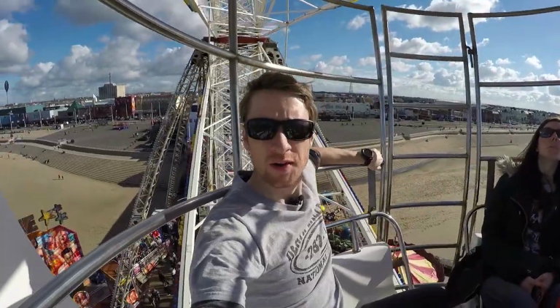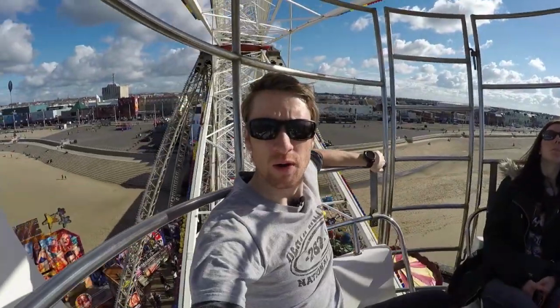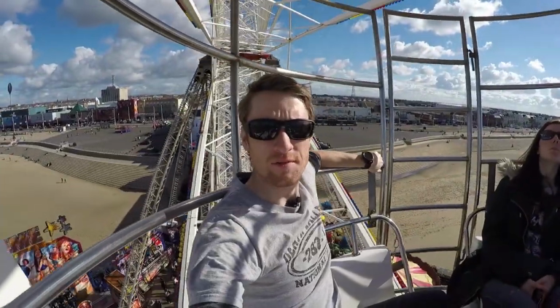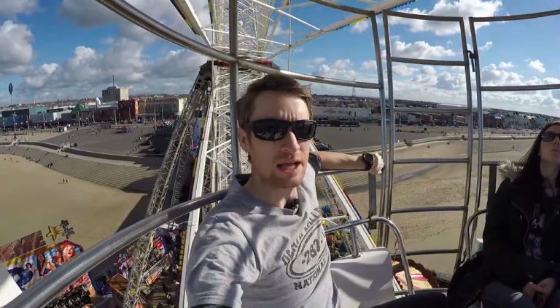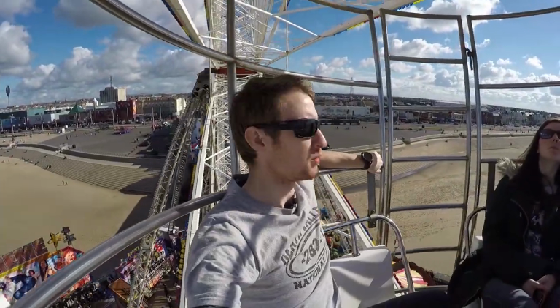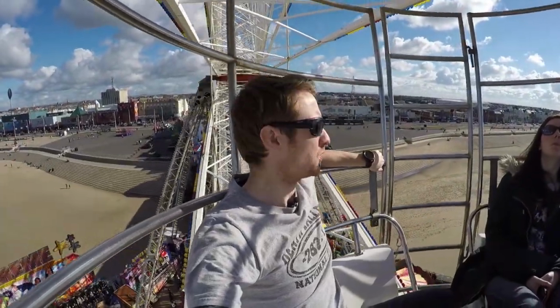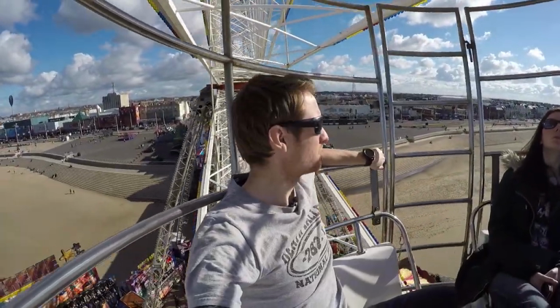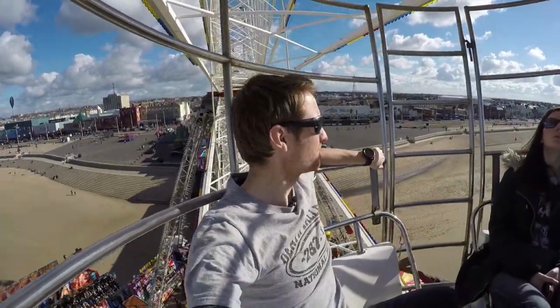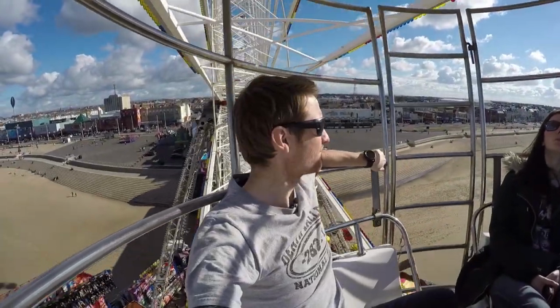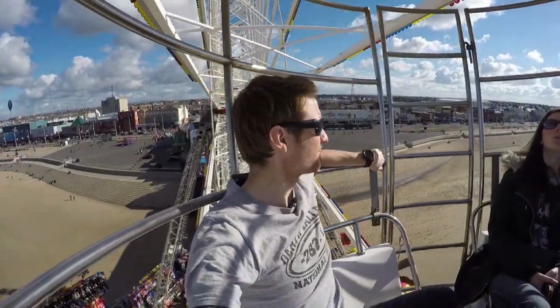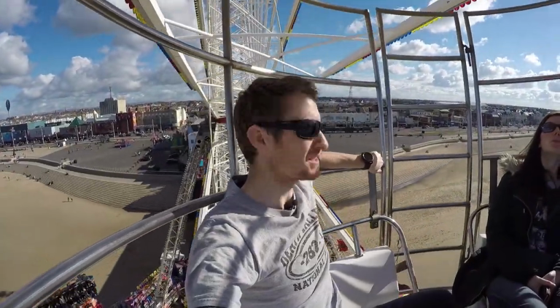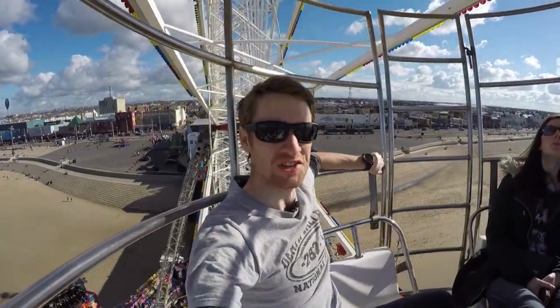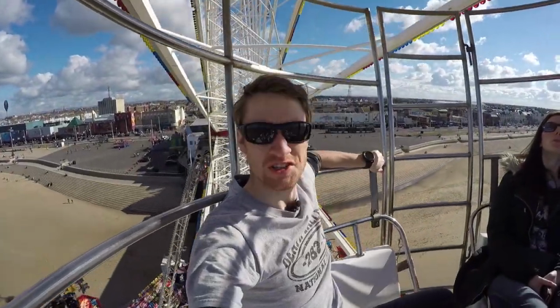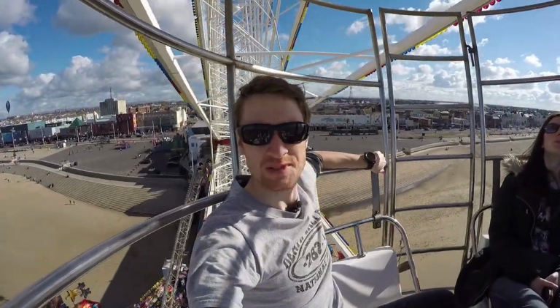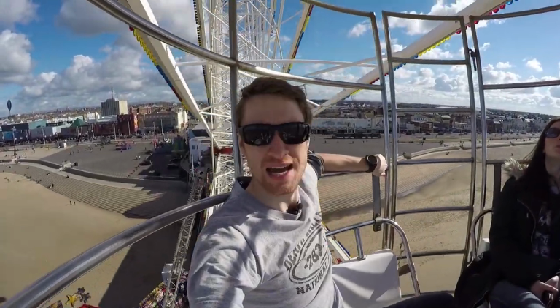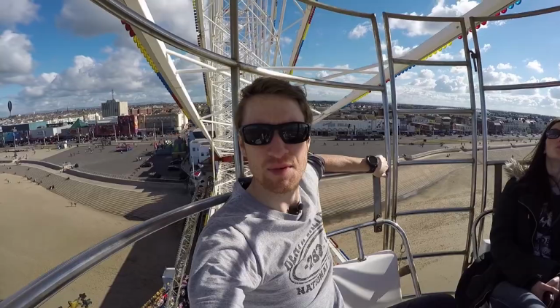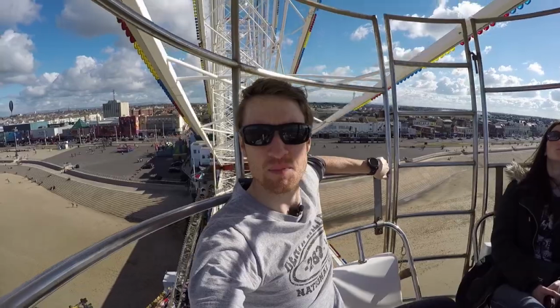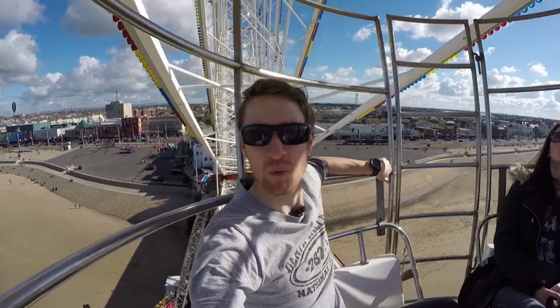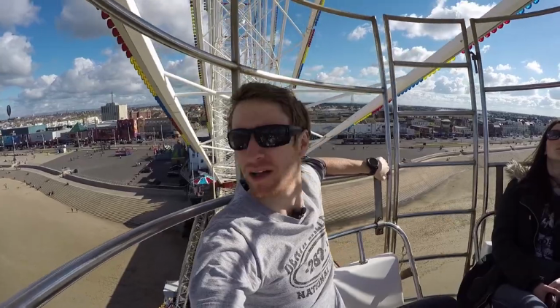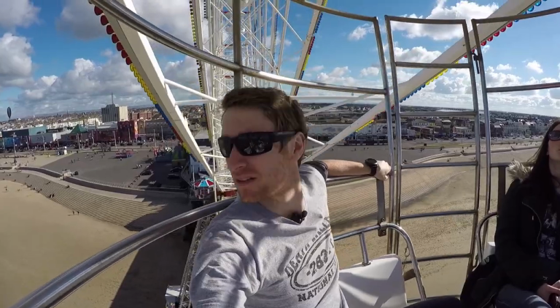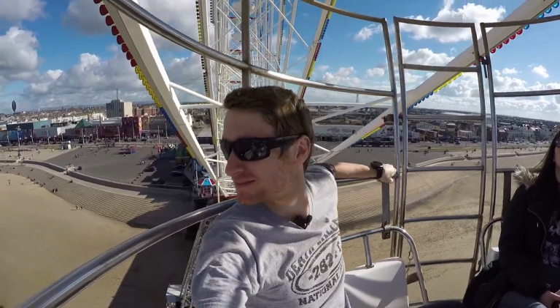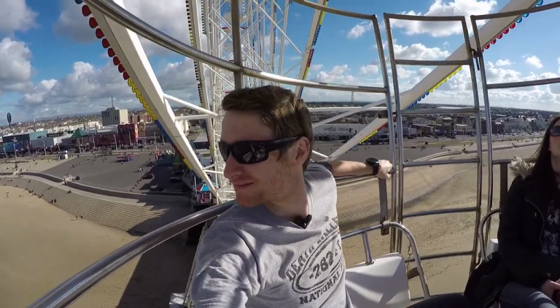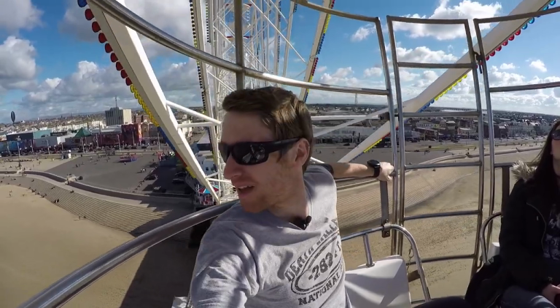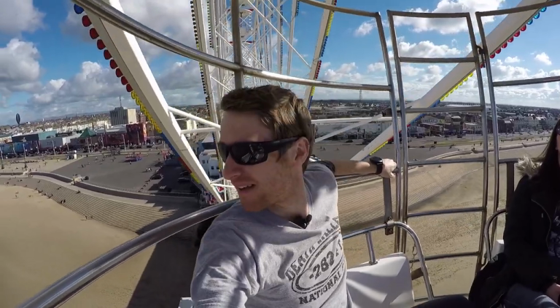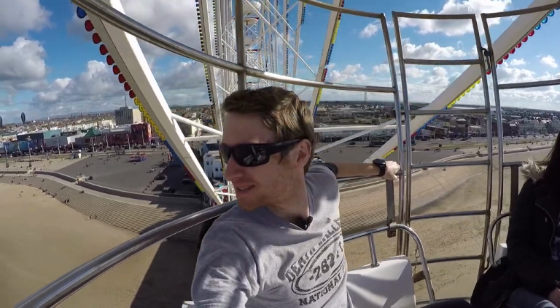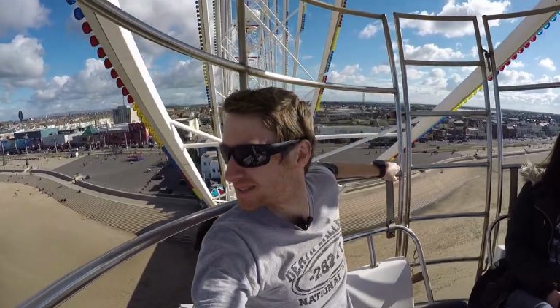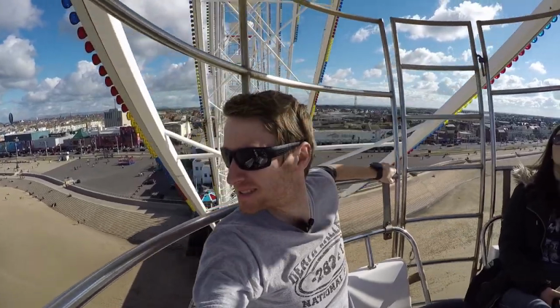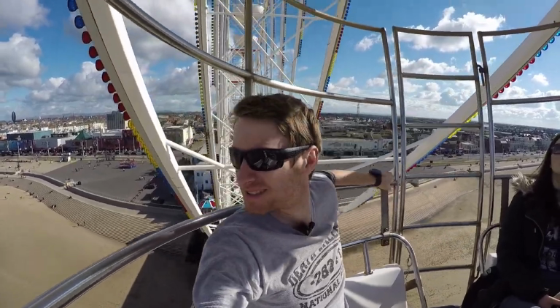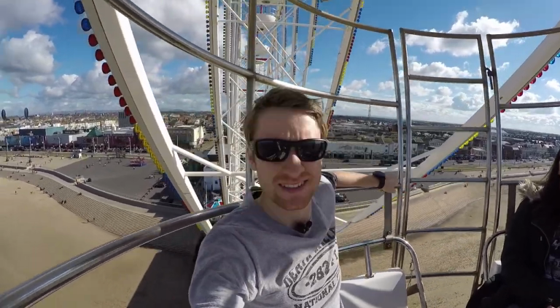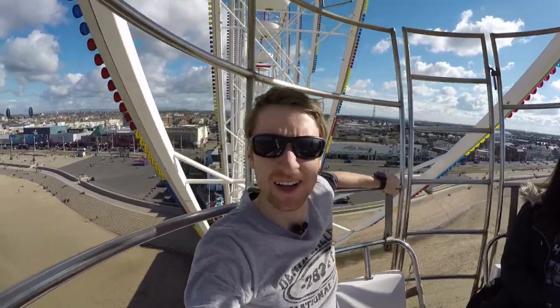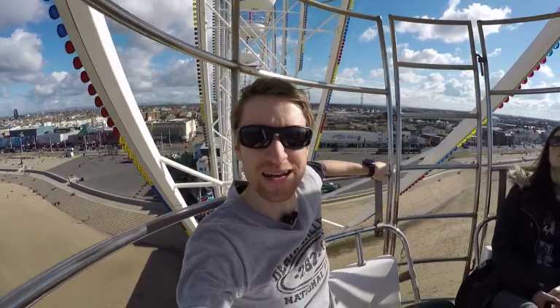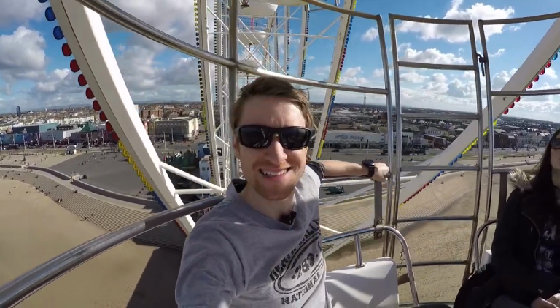We're in Blackpool, enjoying some time on the big wheel. Amazing.